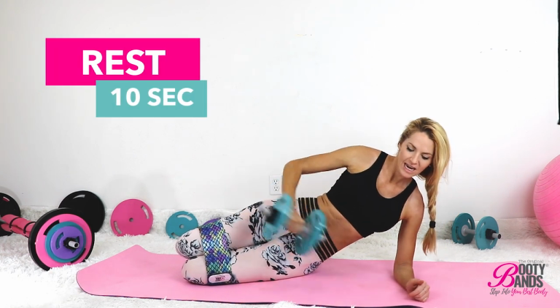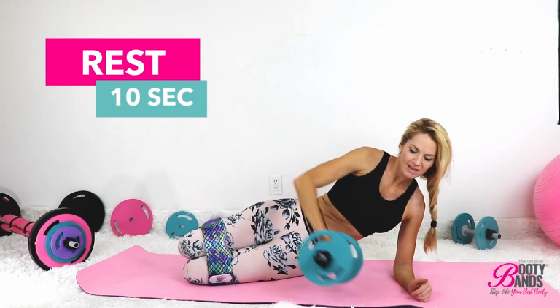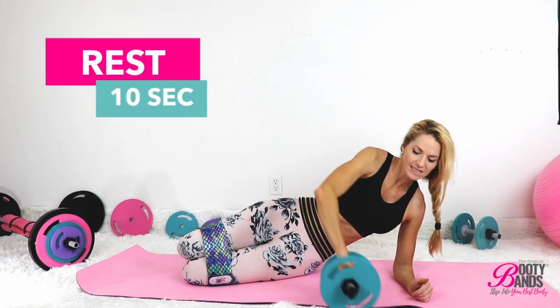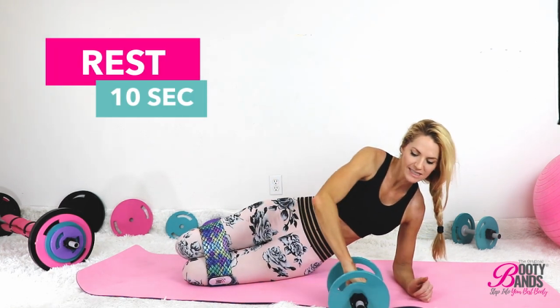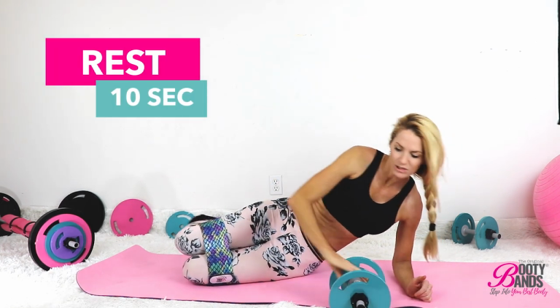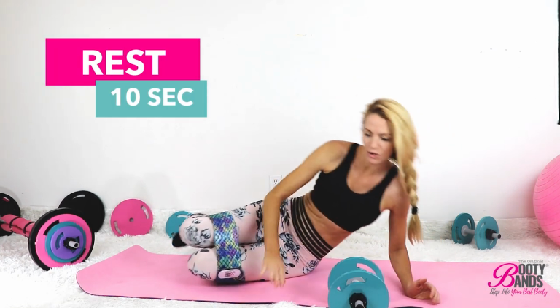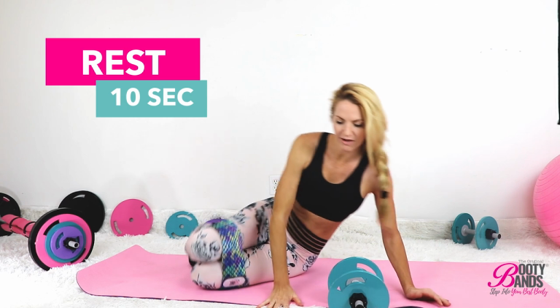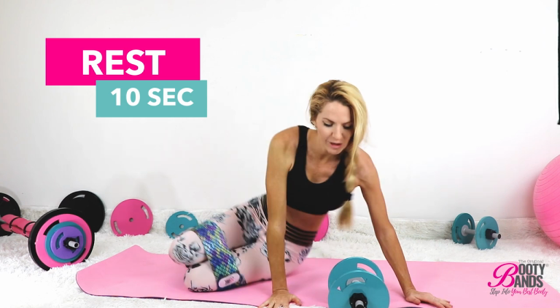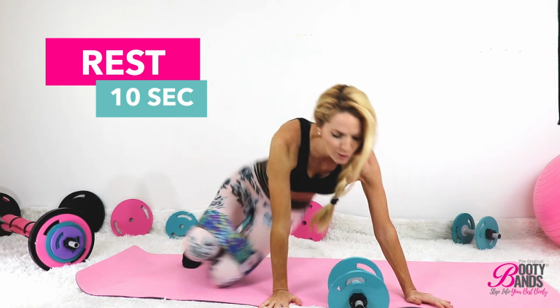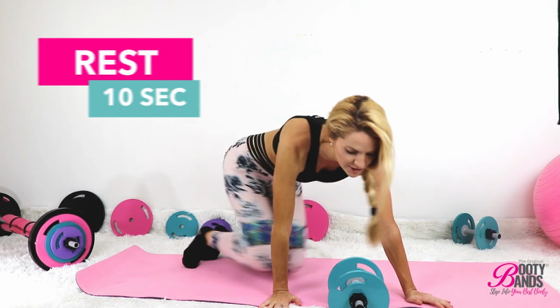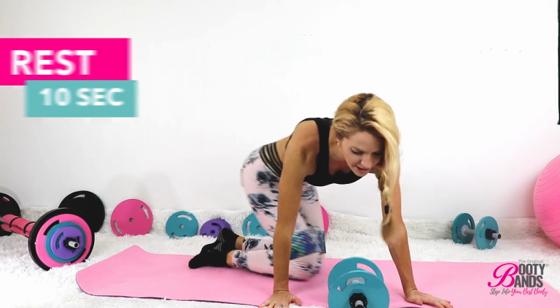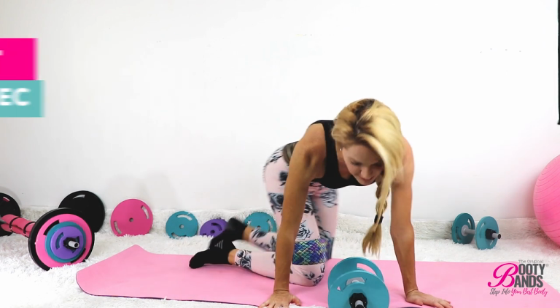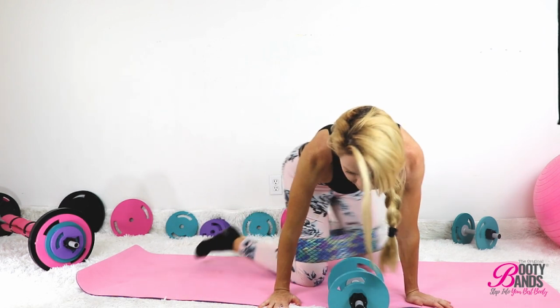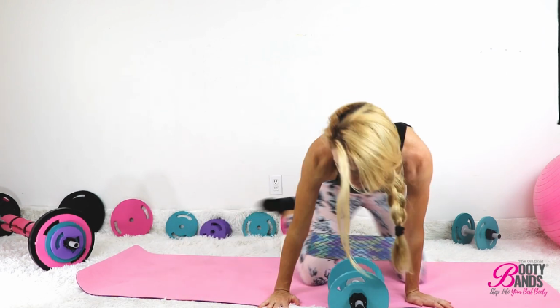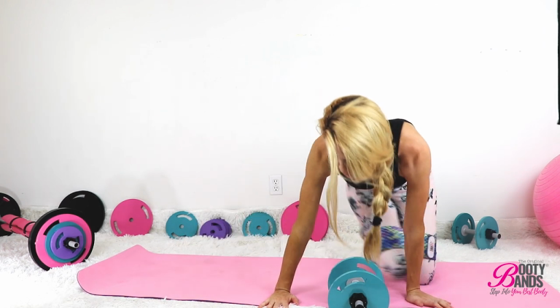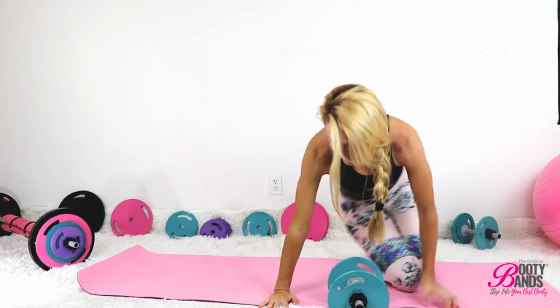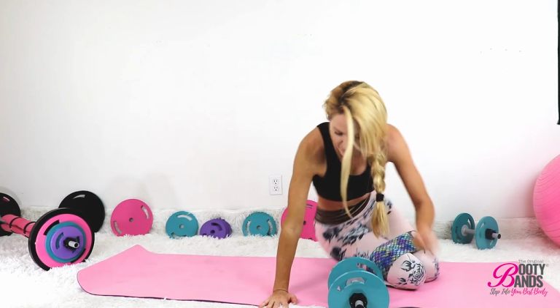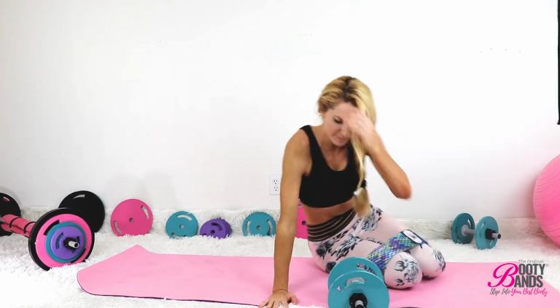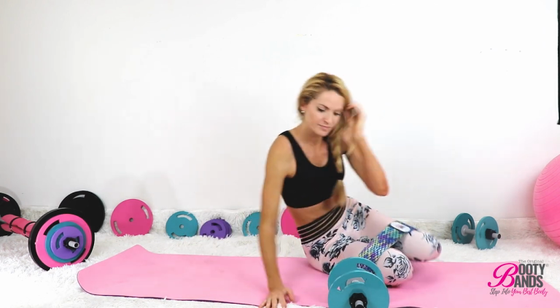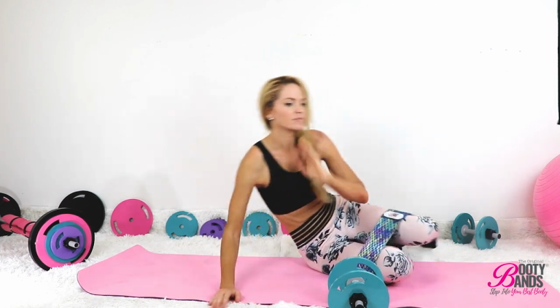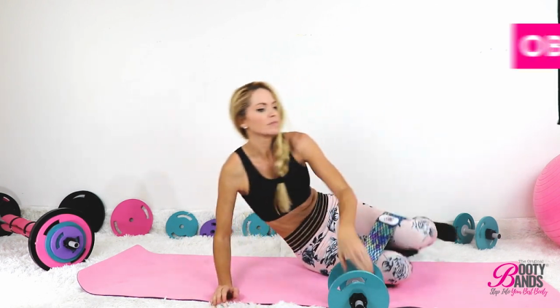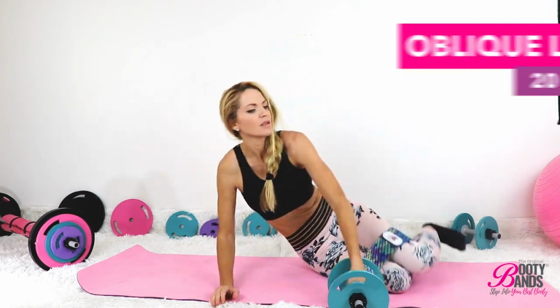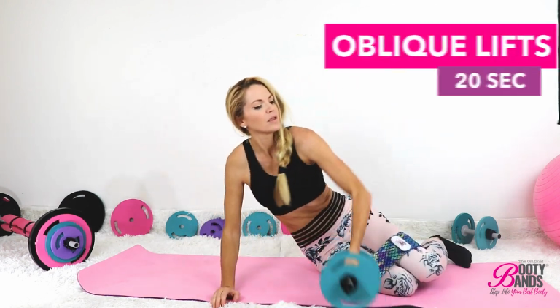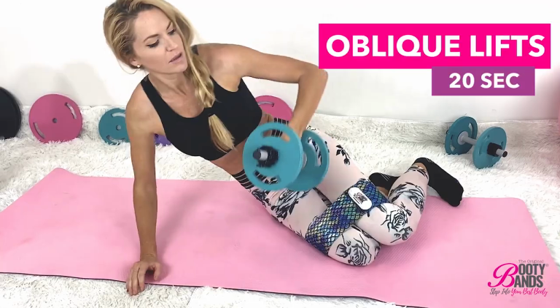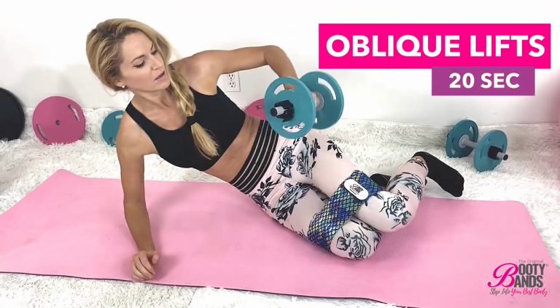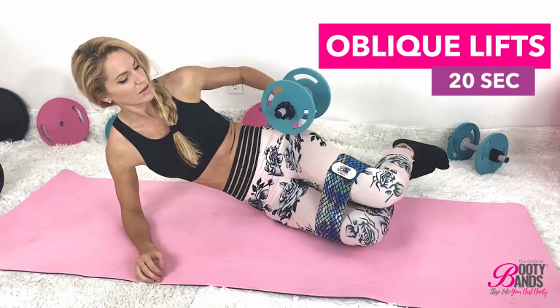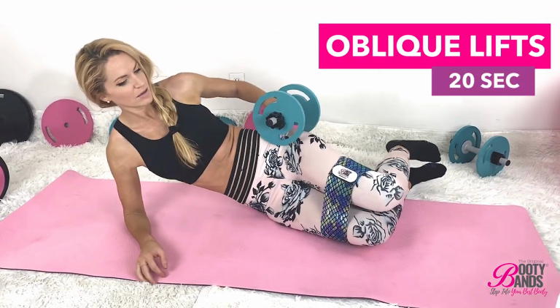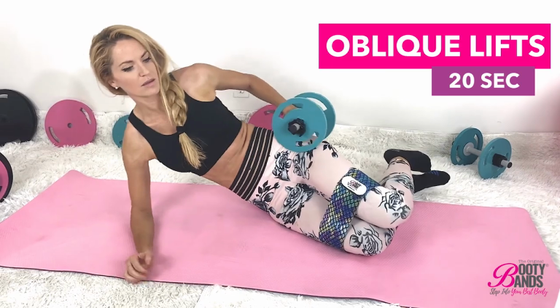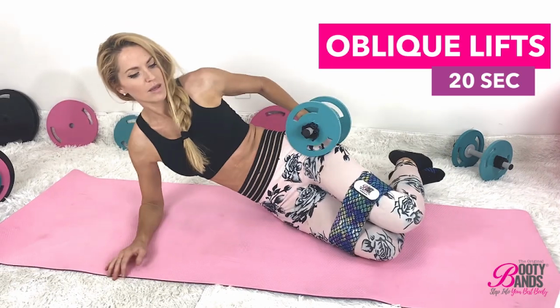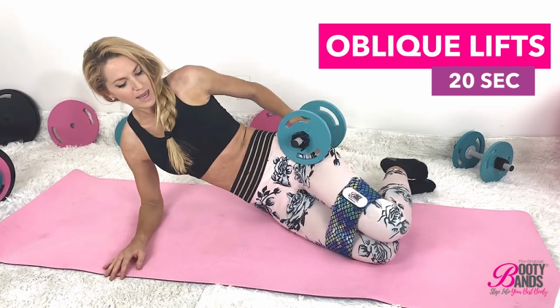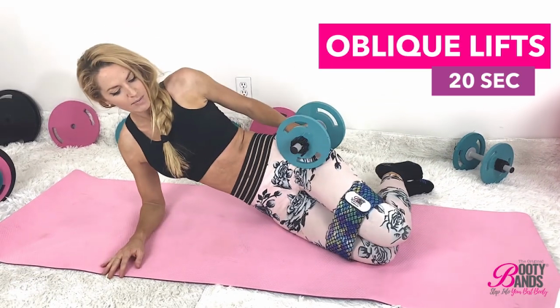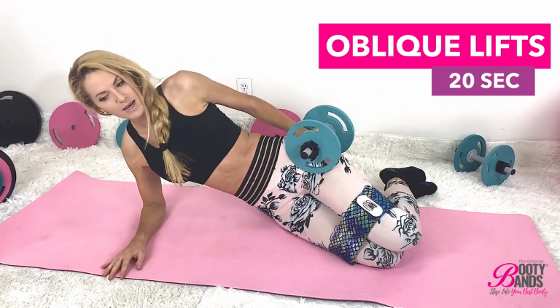In that 10 seconds, we're going to go ahead and flip over to the other side to do the other oblique. And begin.